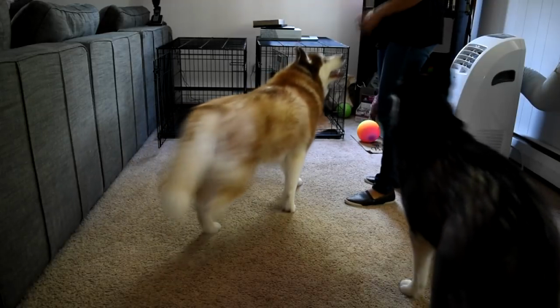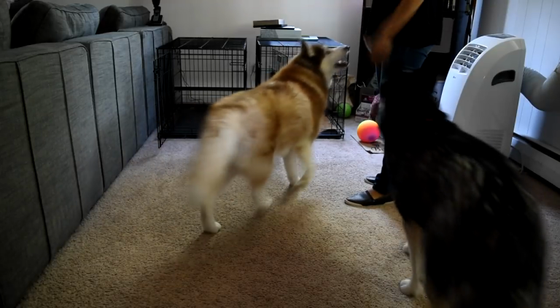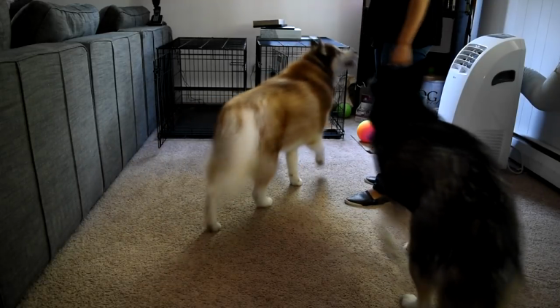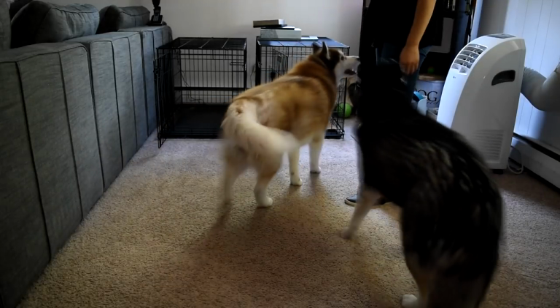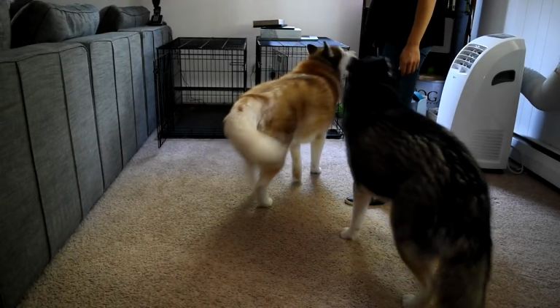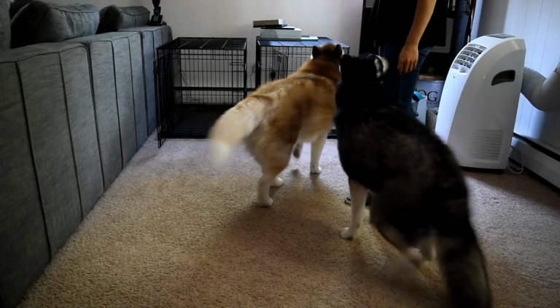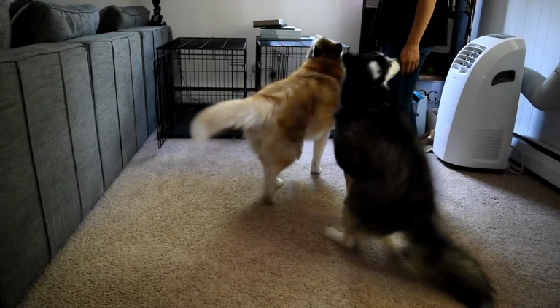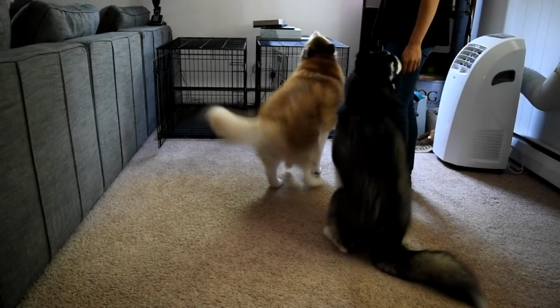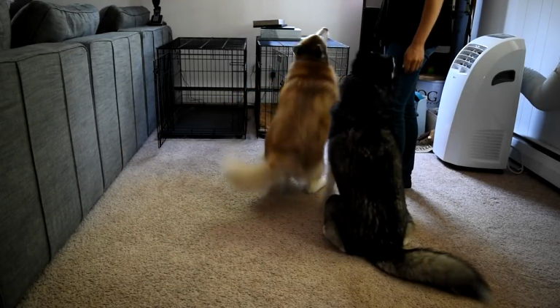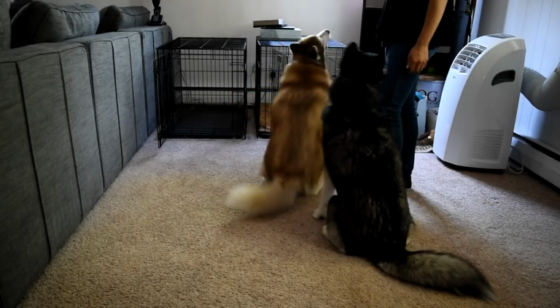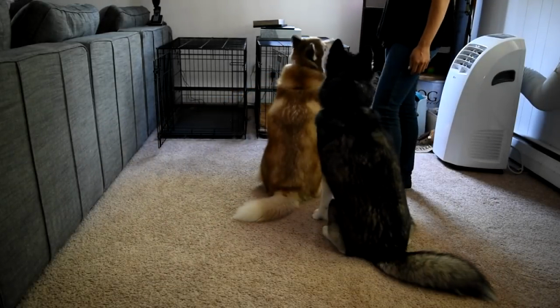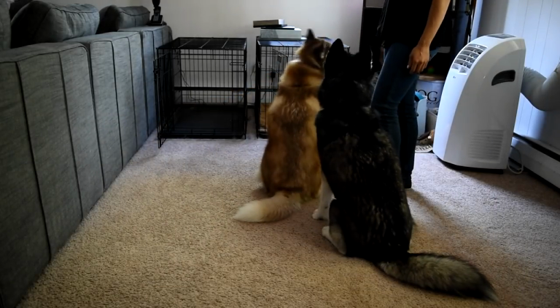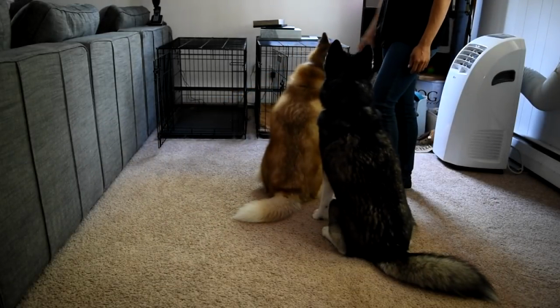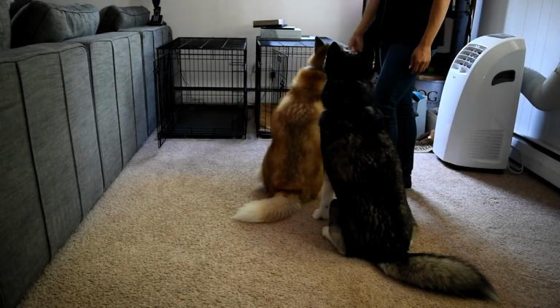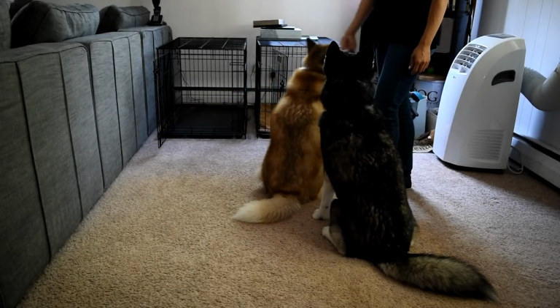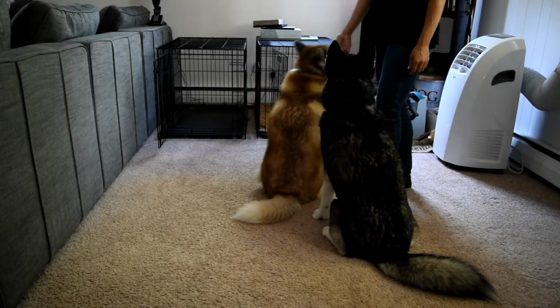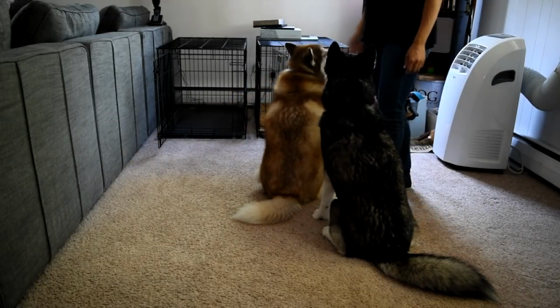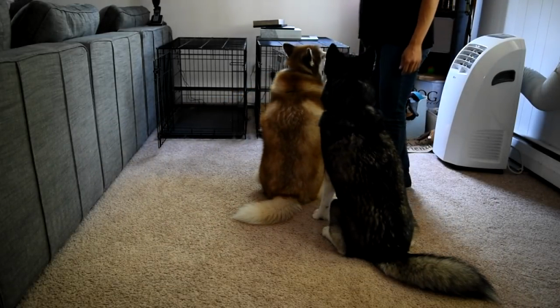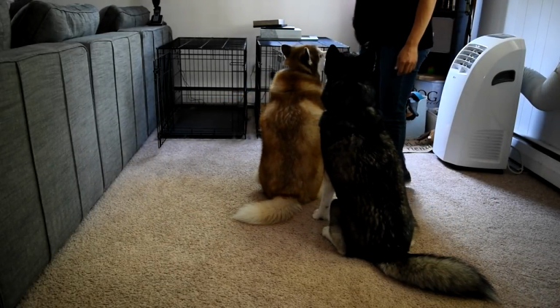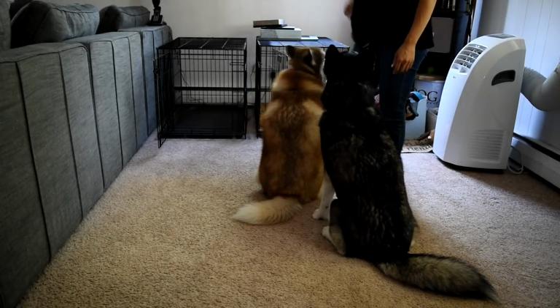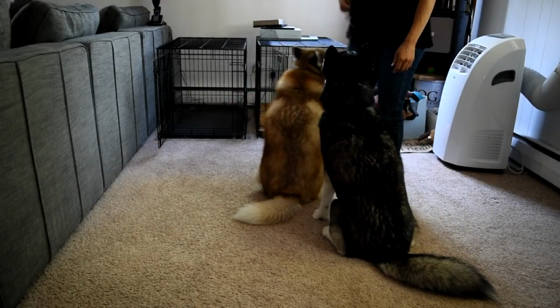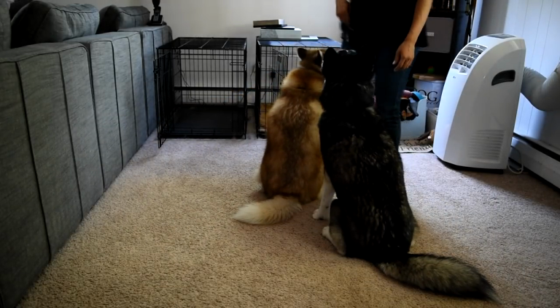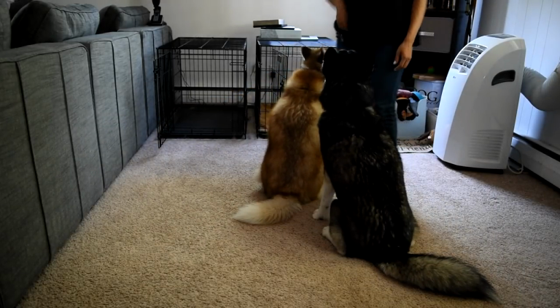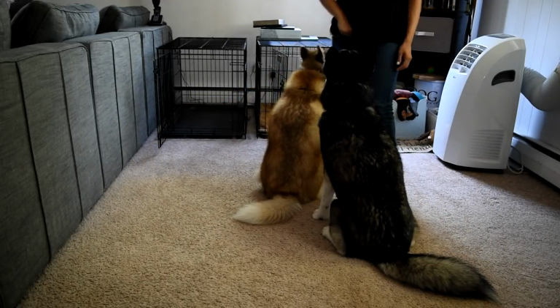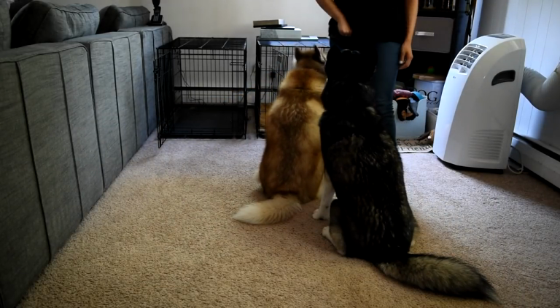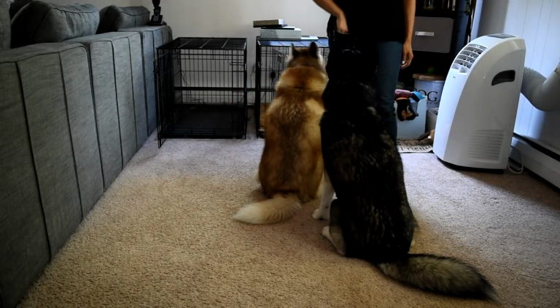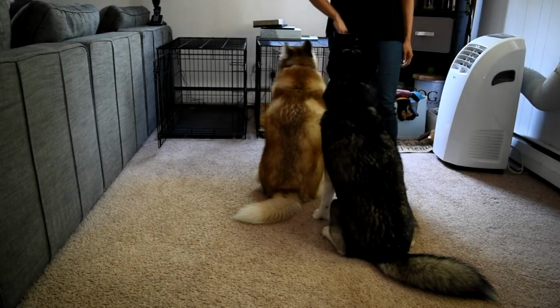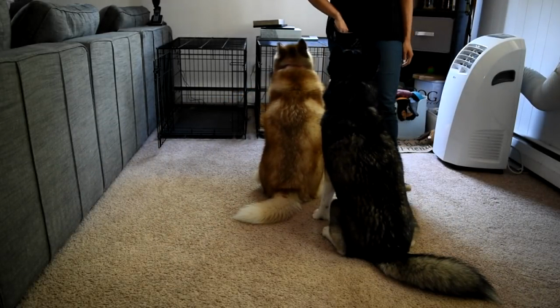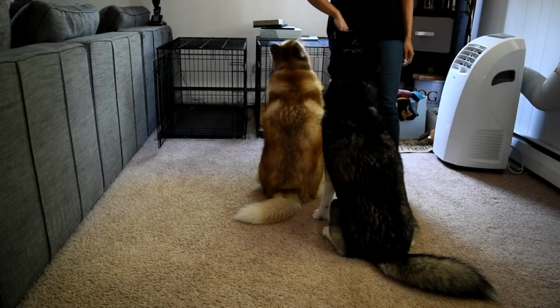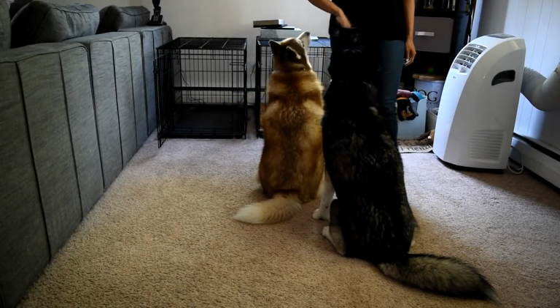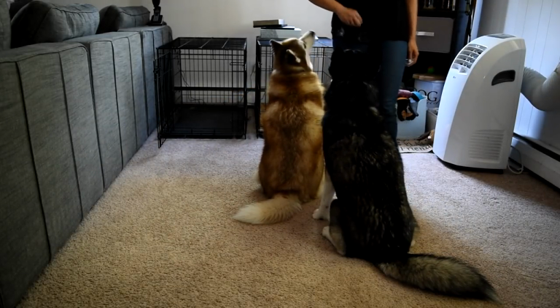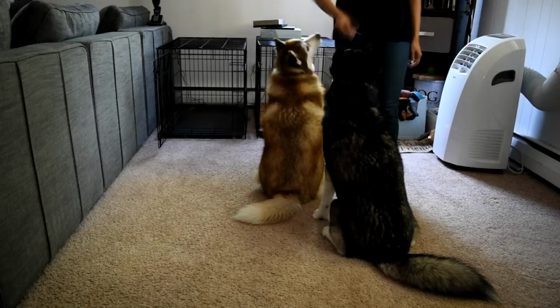Sit. Good, sit. Two of you are very smart.